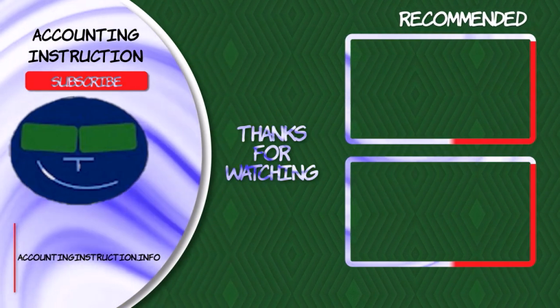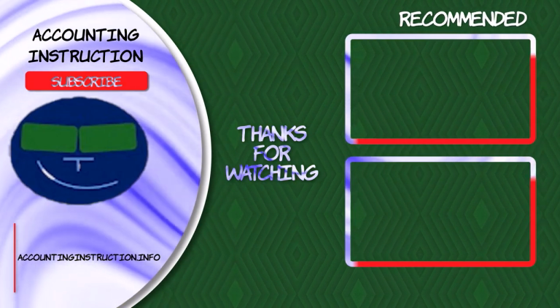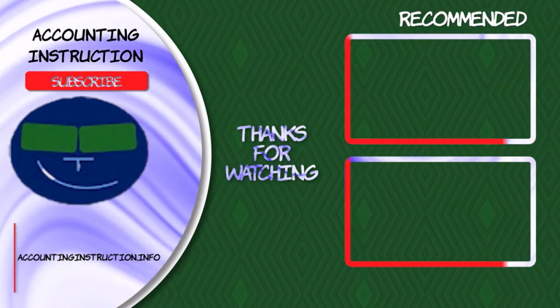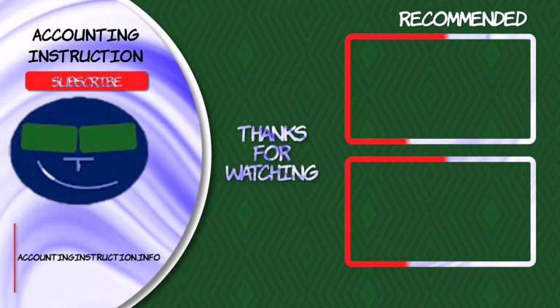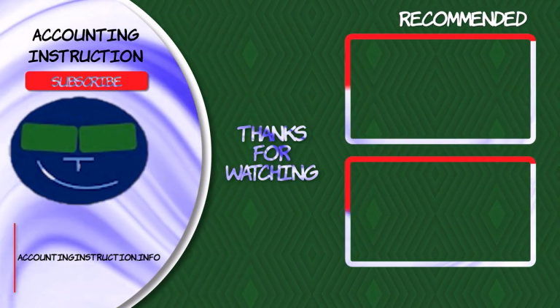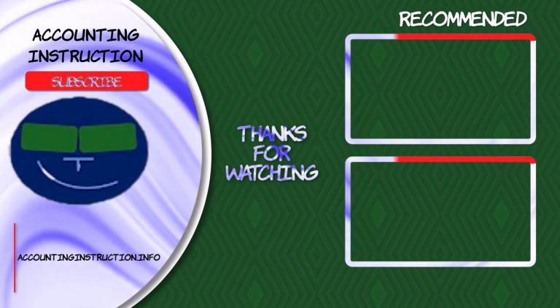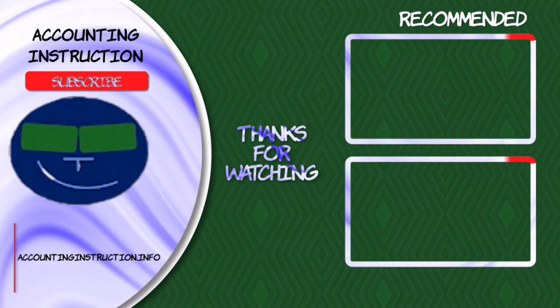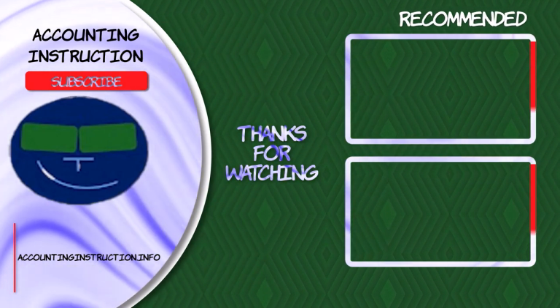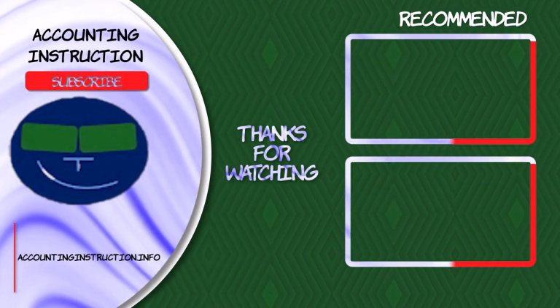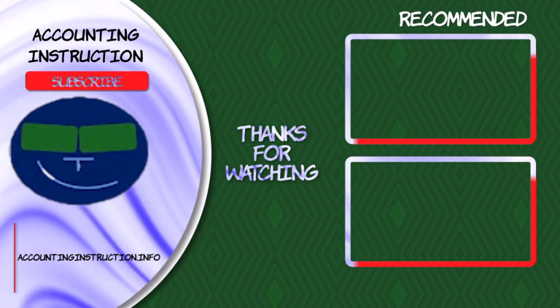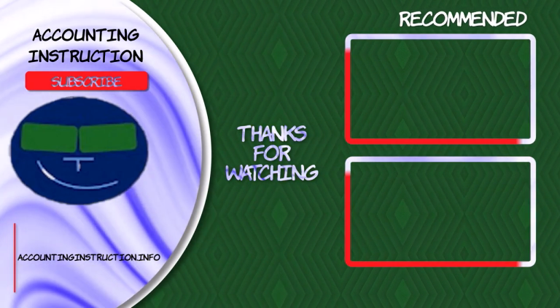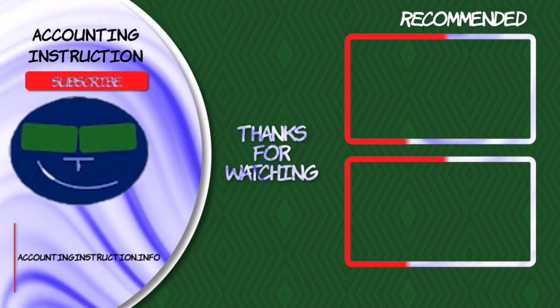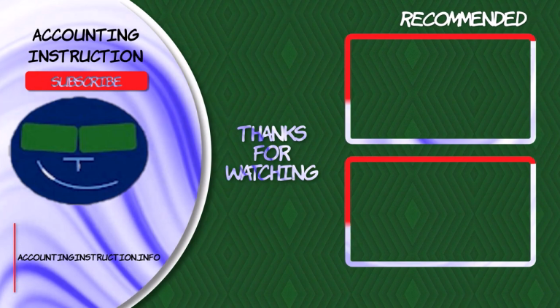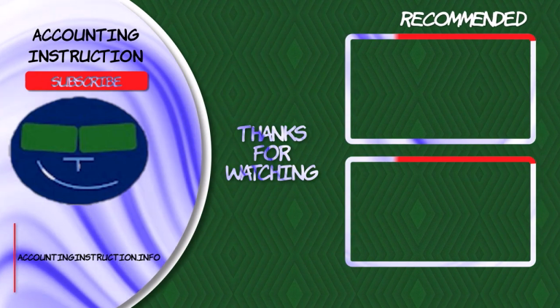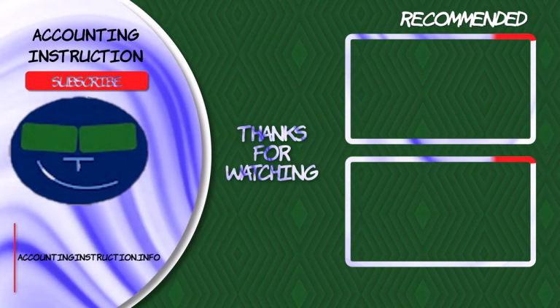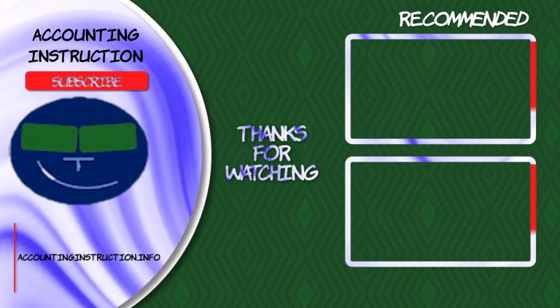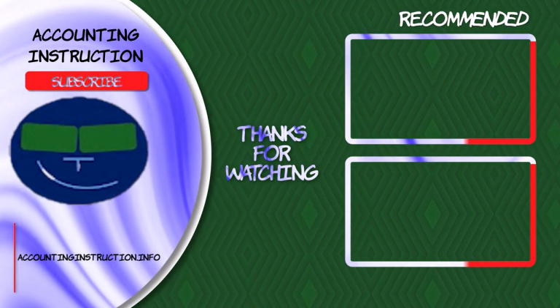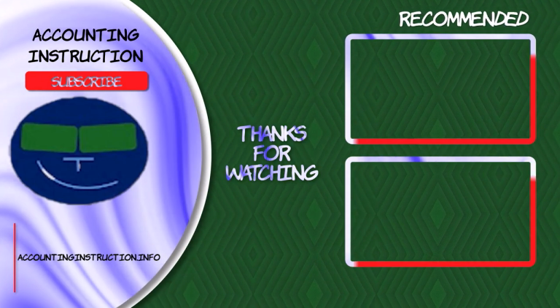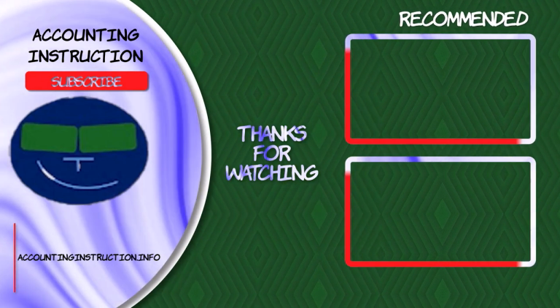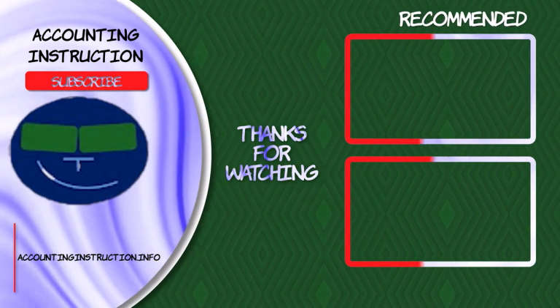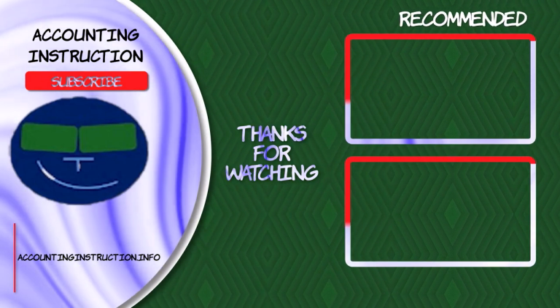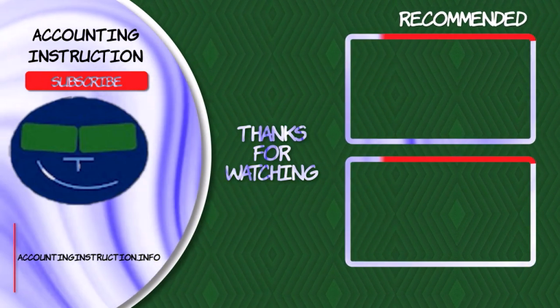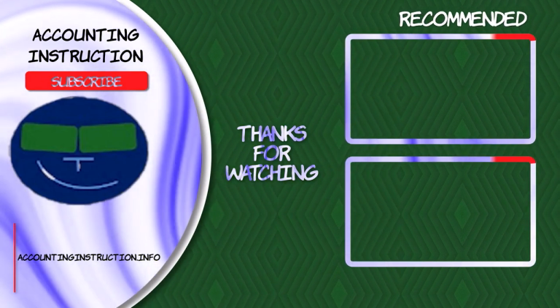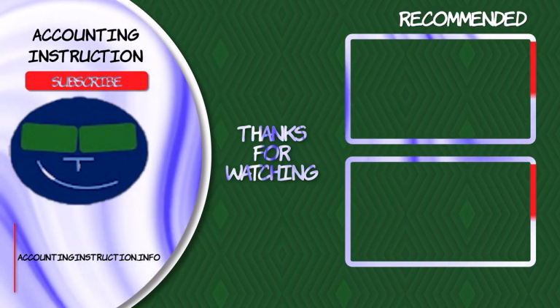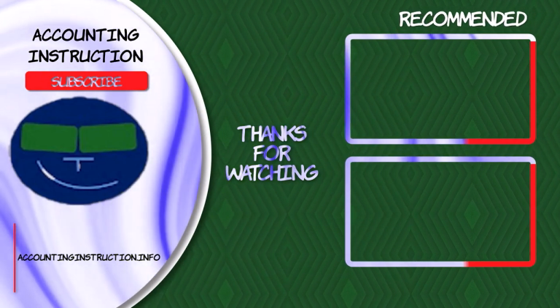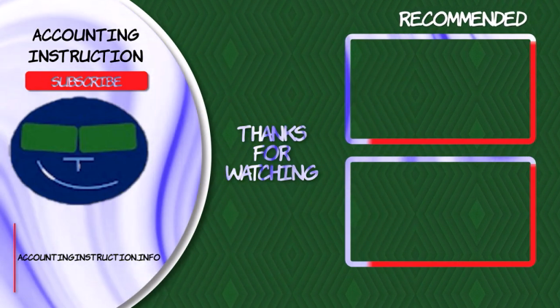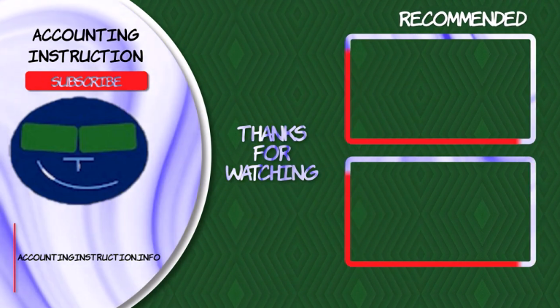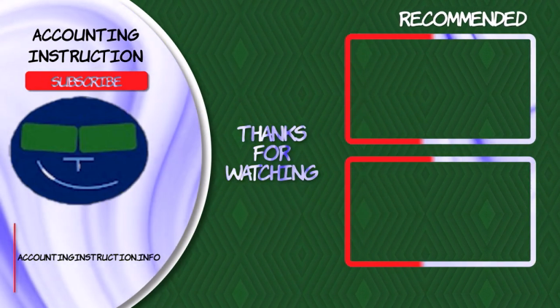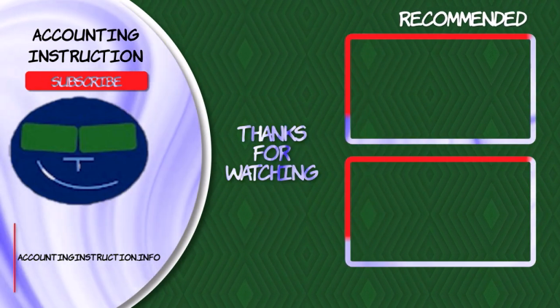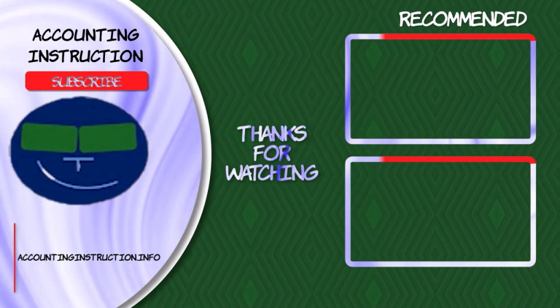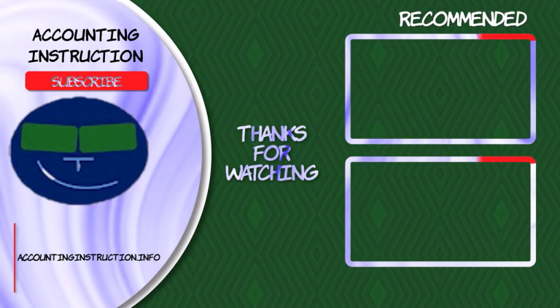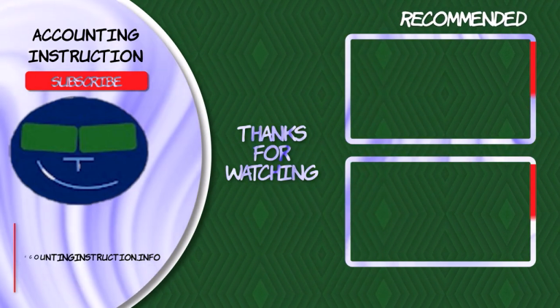Thanks for joining us. We'll see you next time. Bye-bye.